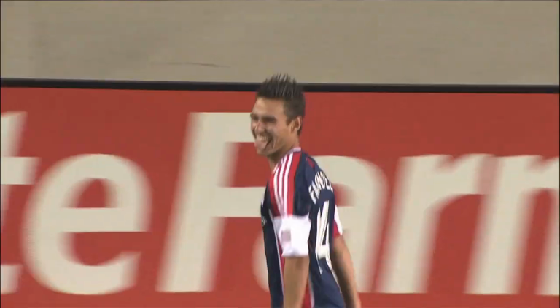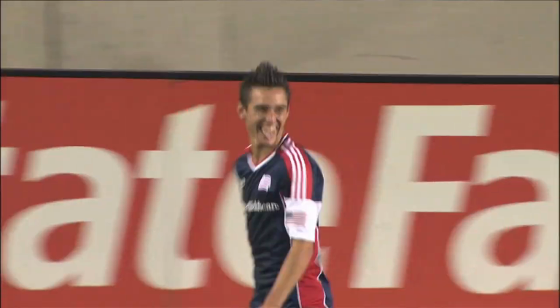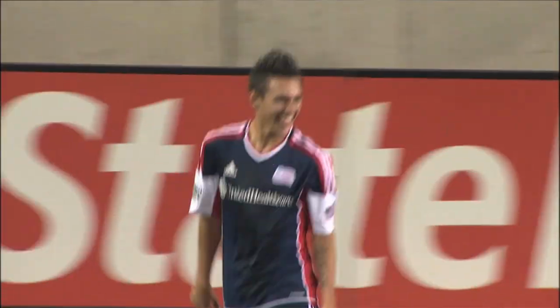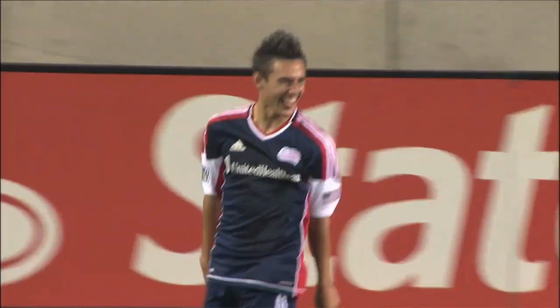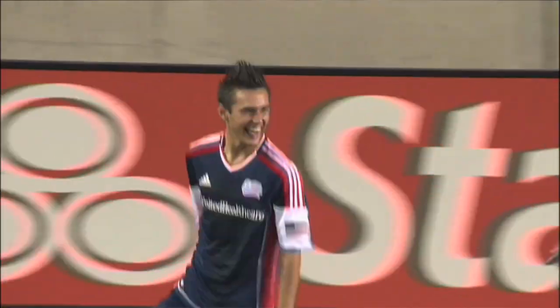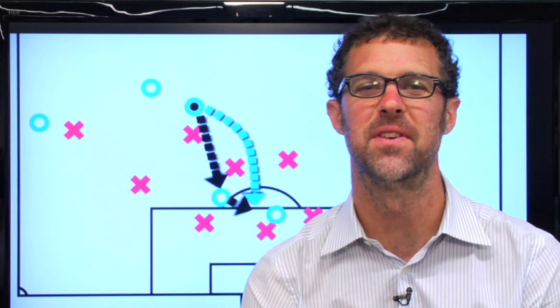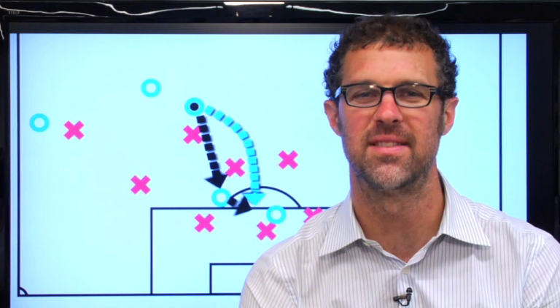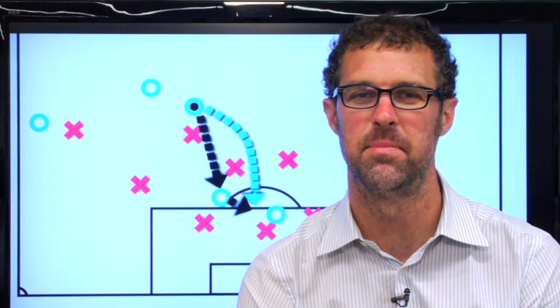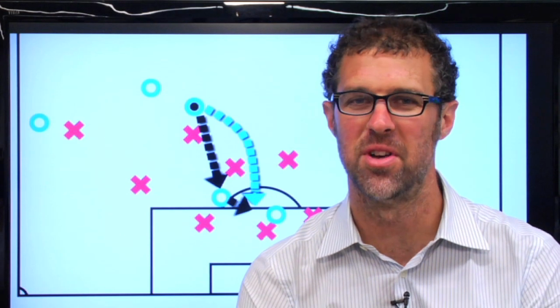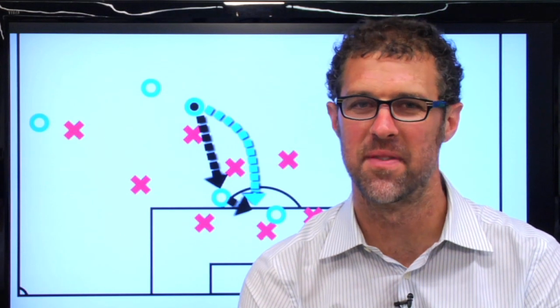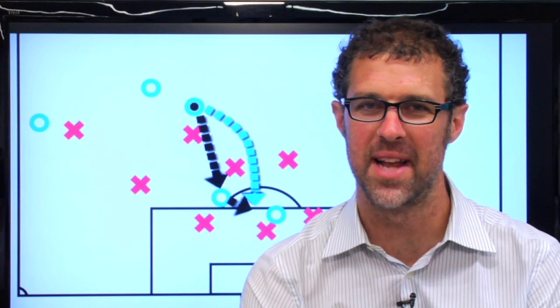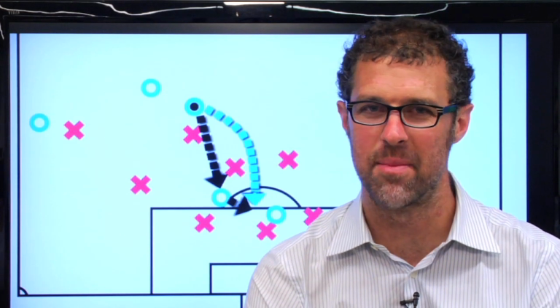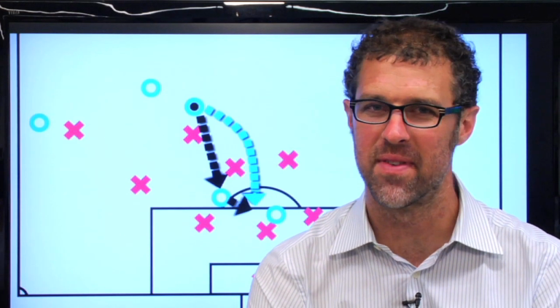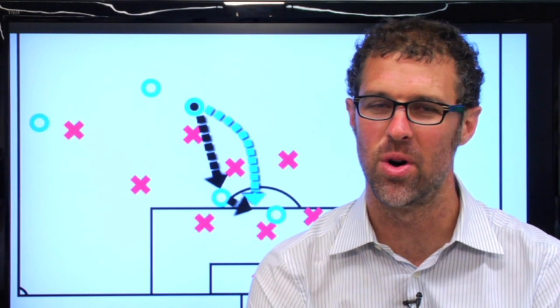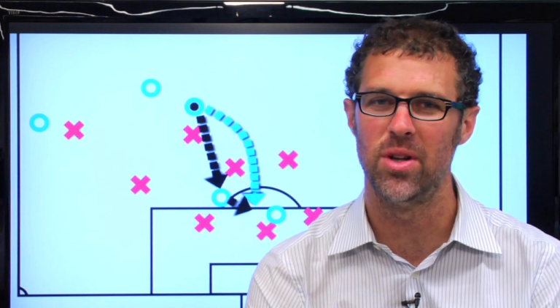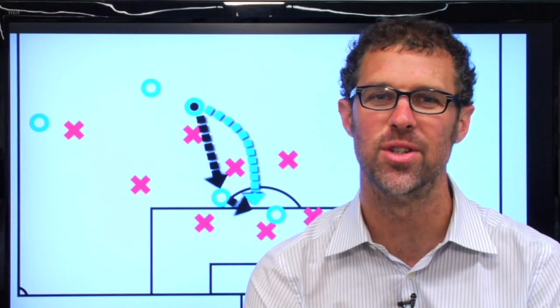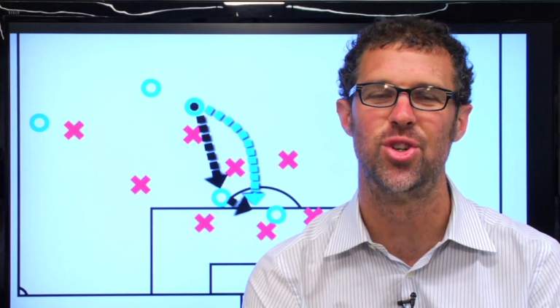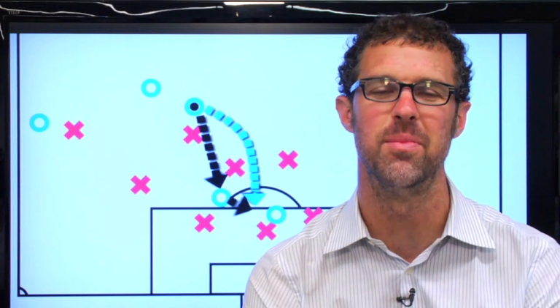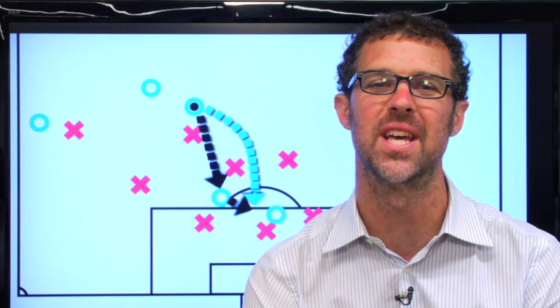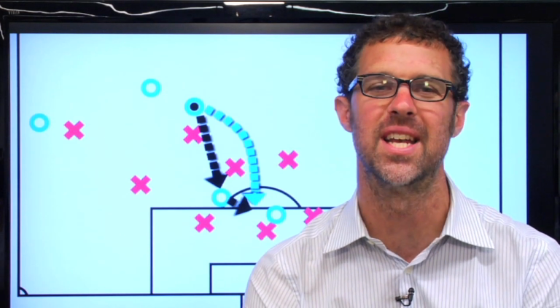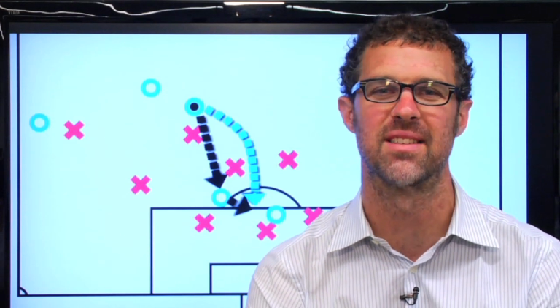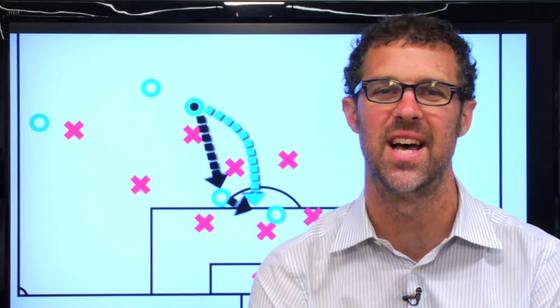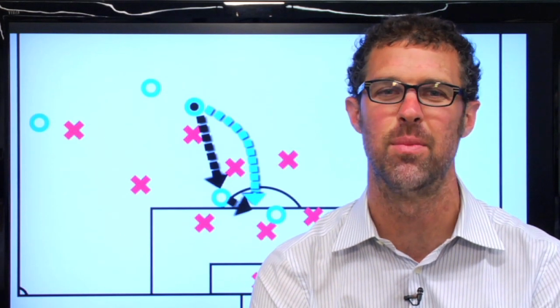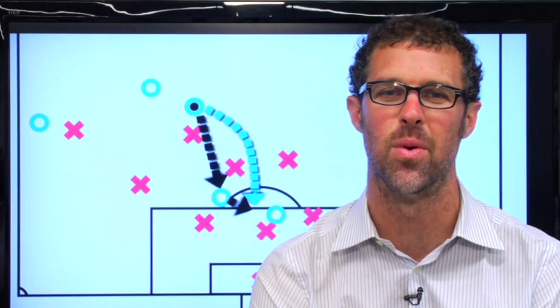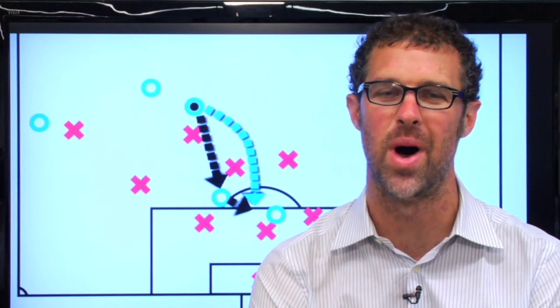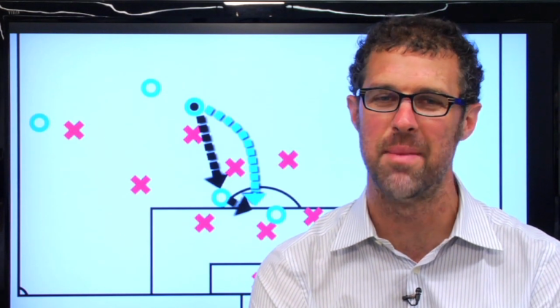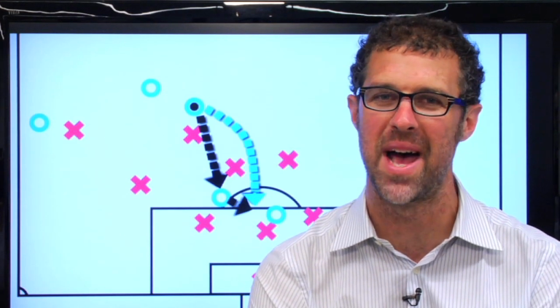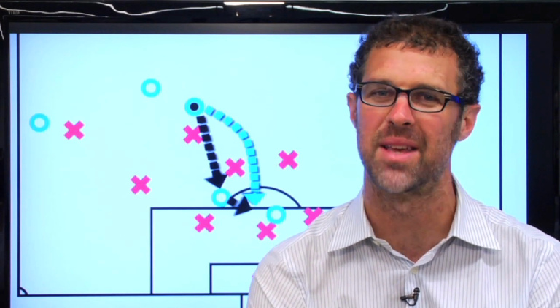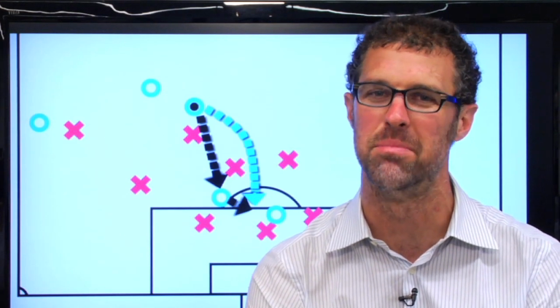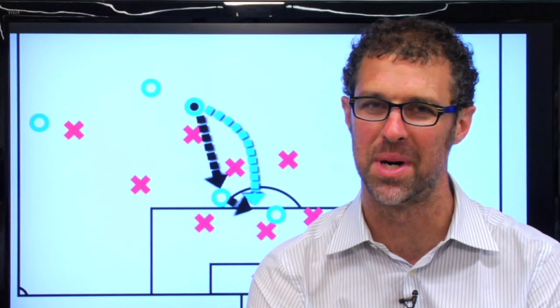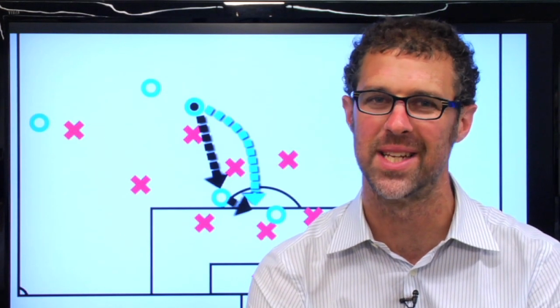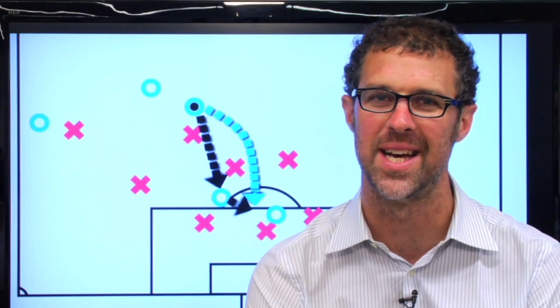Alright, well that's it for this episode of Anatomy of a Goal. Join me again next time when we'll wind it back and break it down.